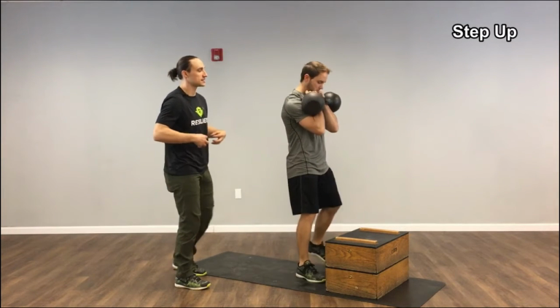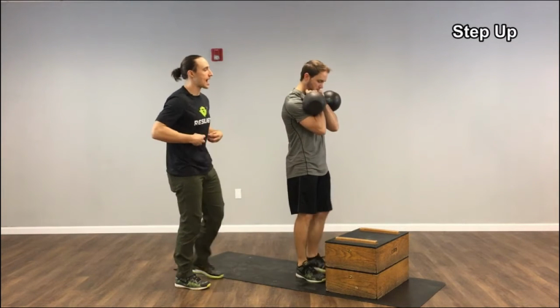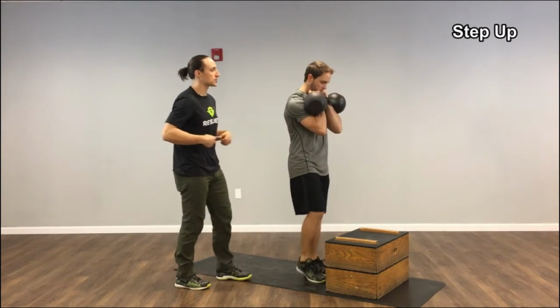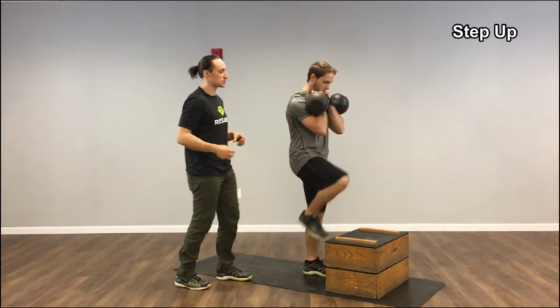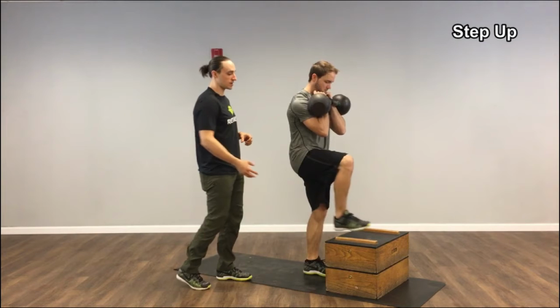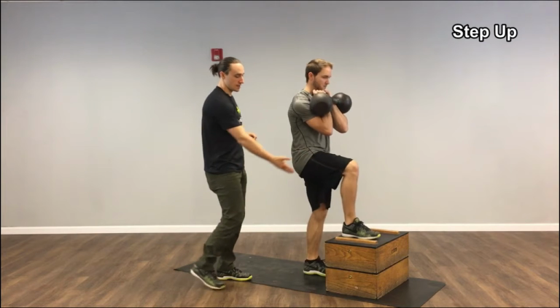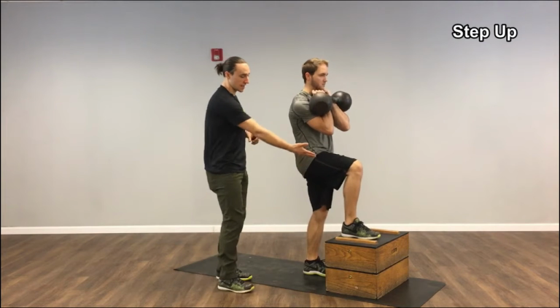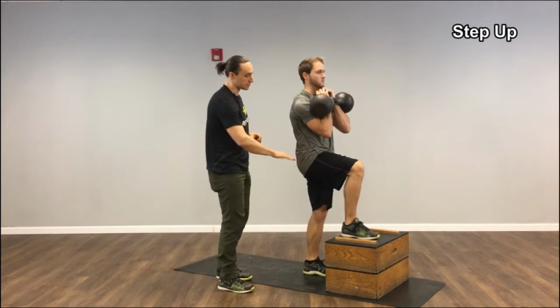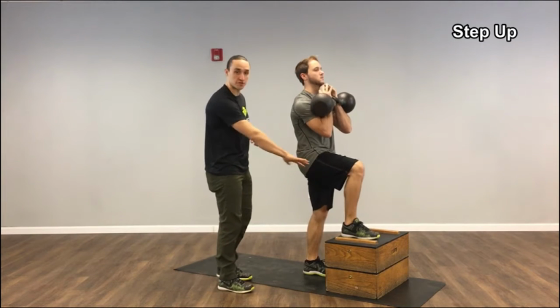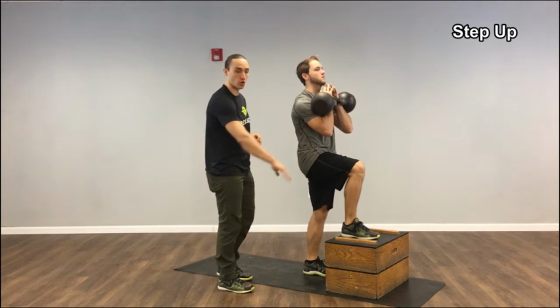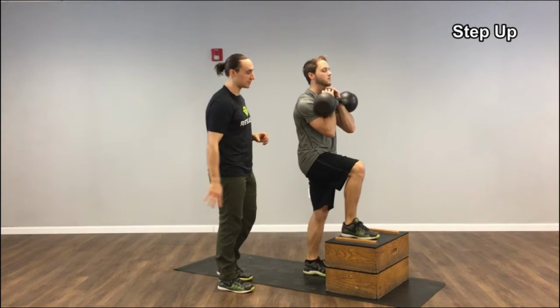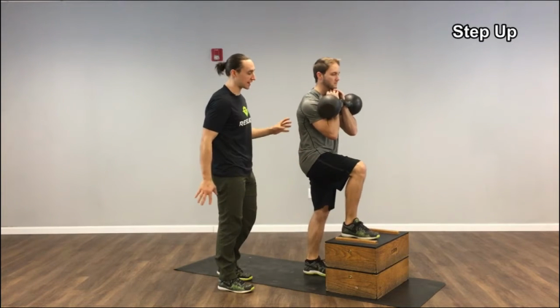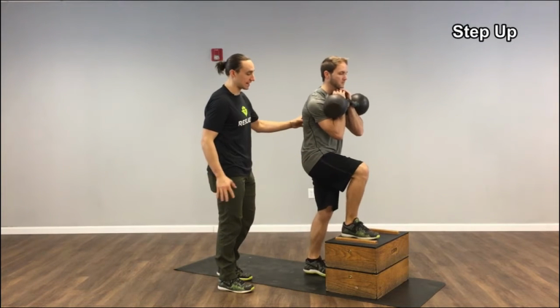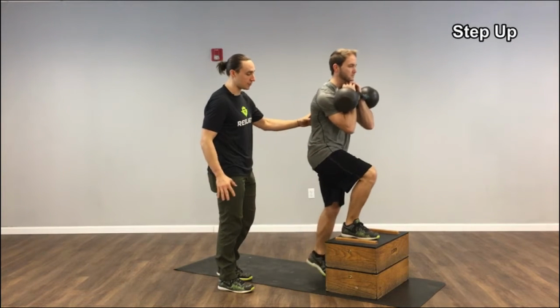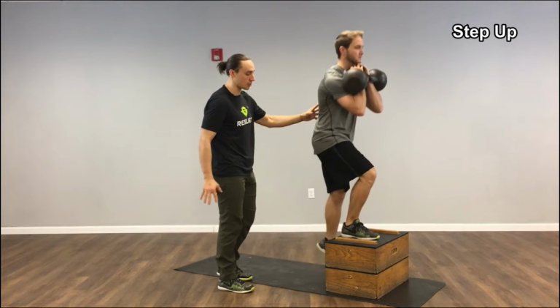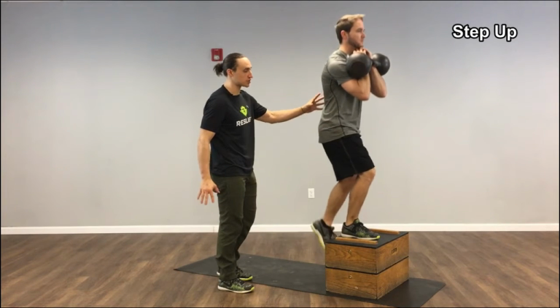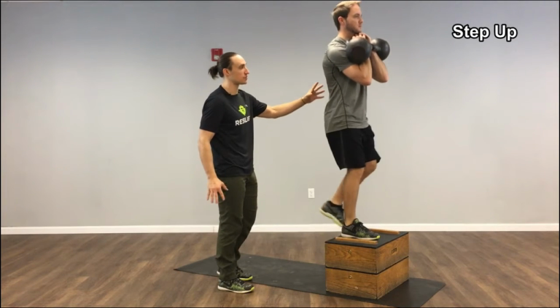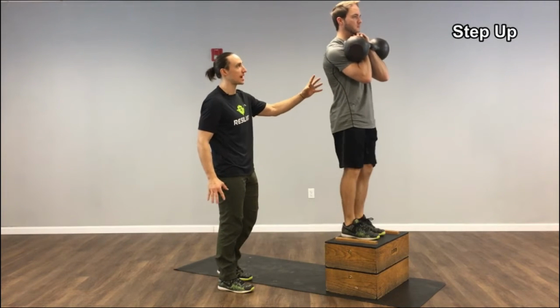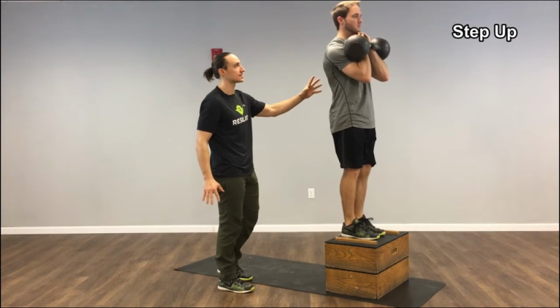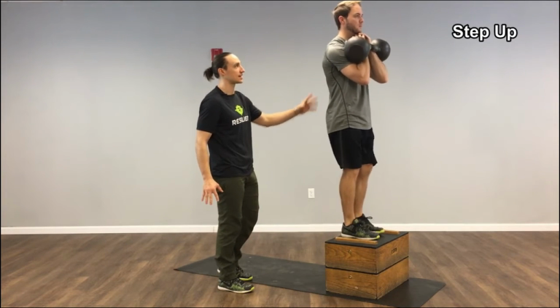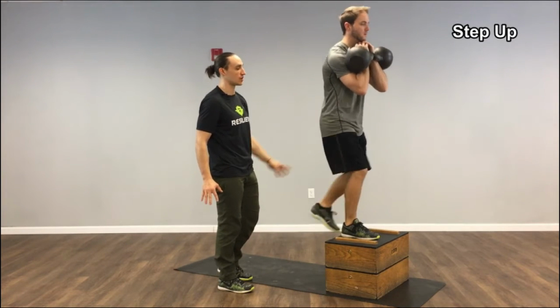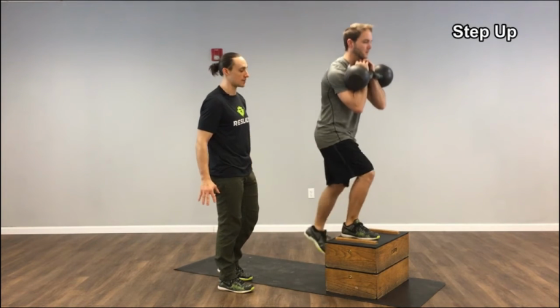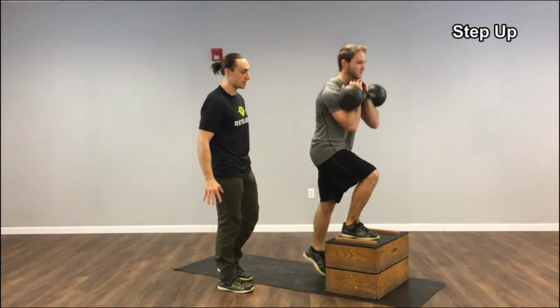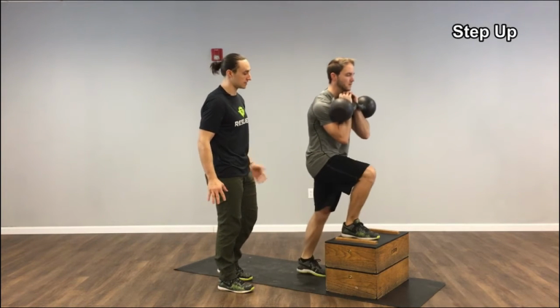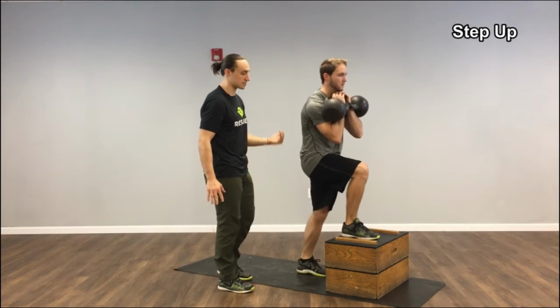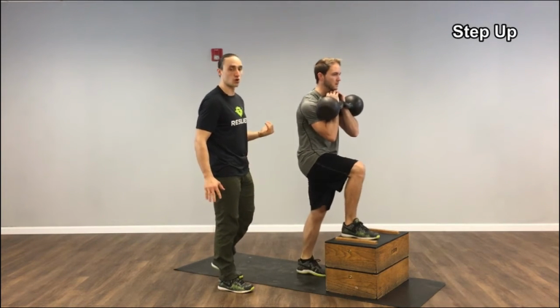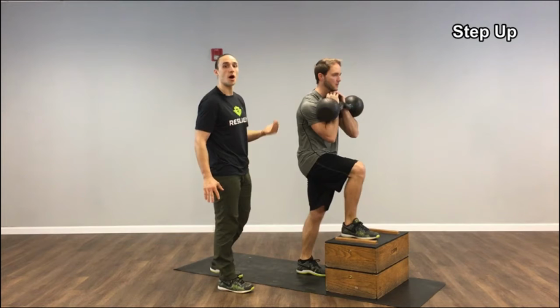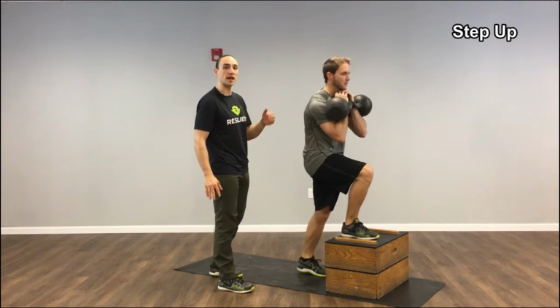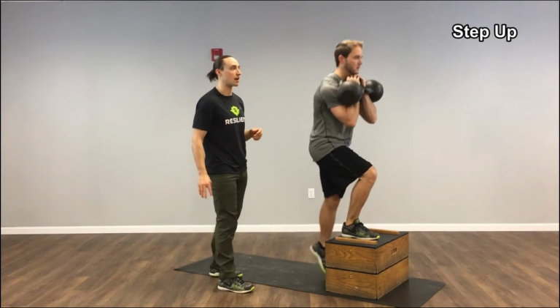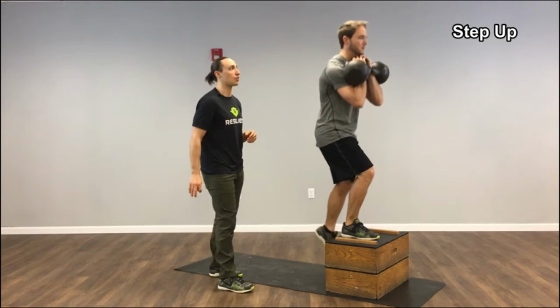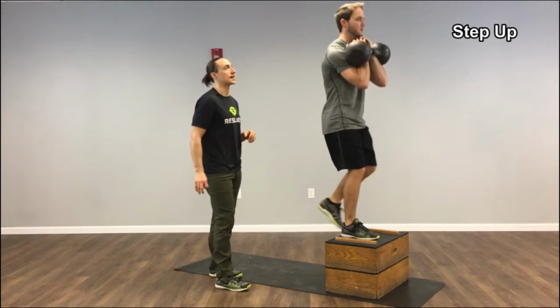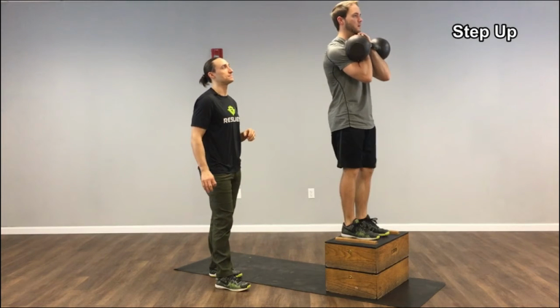Tons of abs with this one. Again, front foot totally flat, leaning forward, pushing through the box, standing straight up. Nice control up and down the whole time.